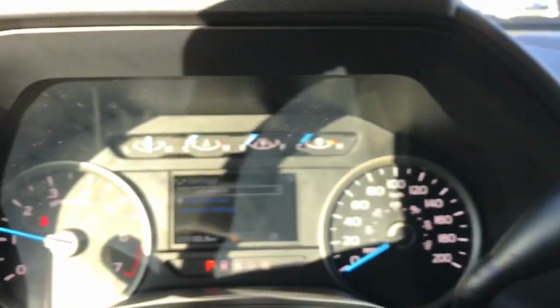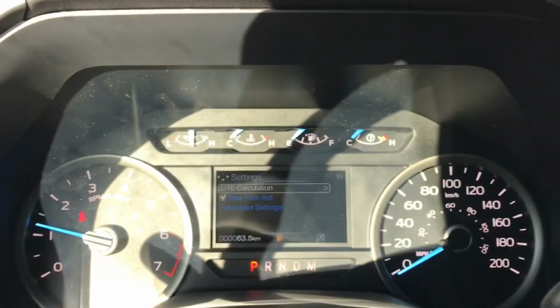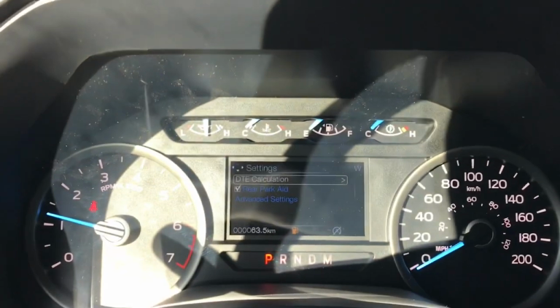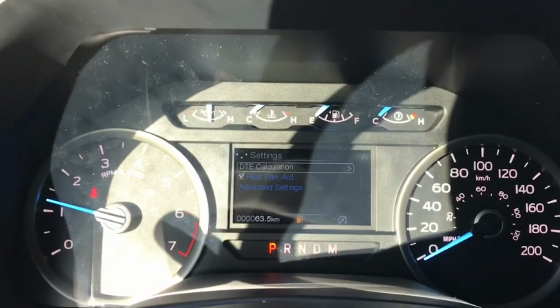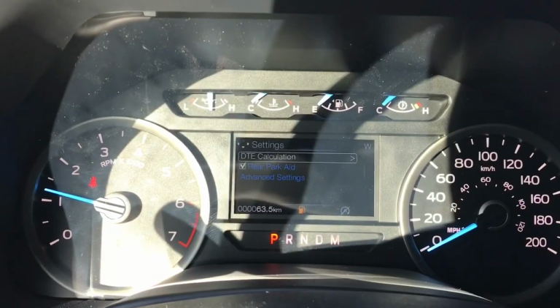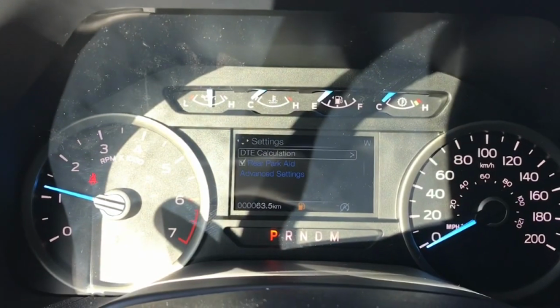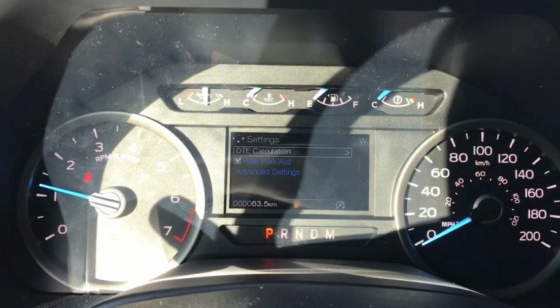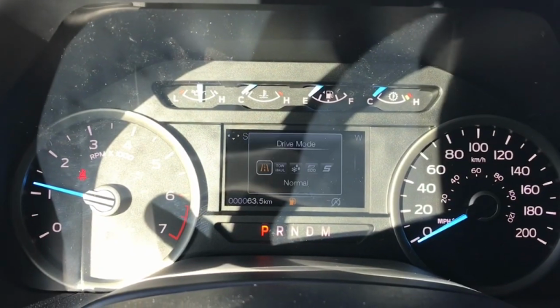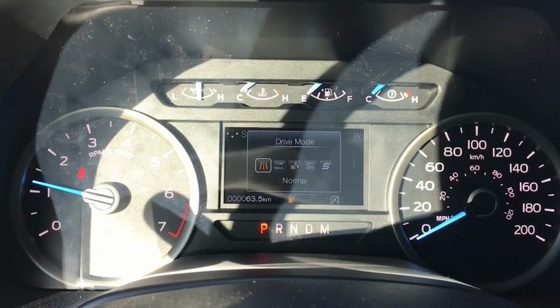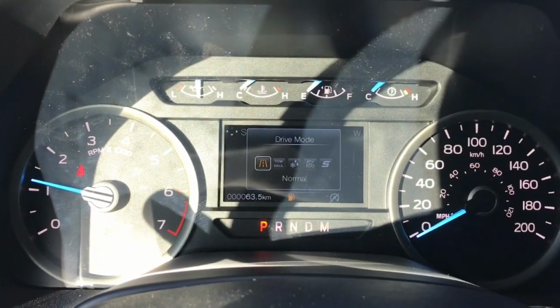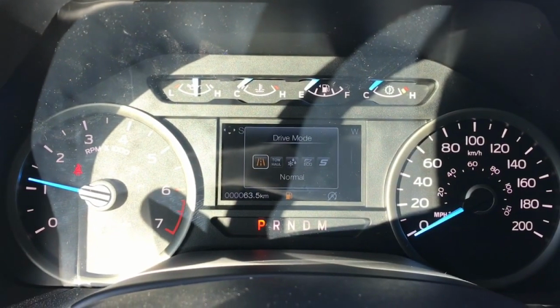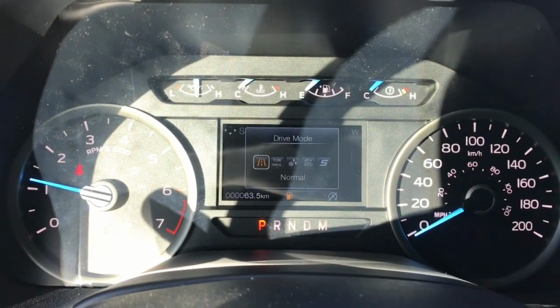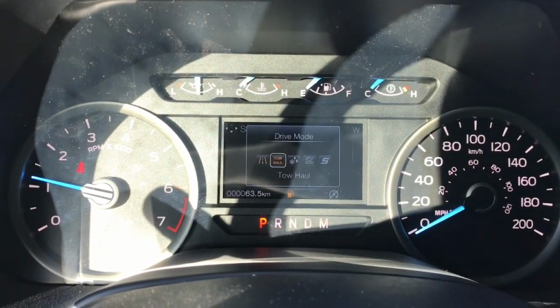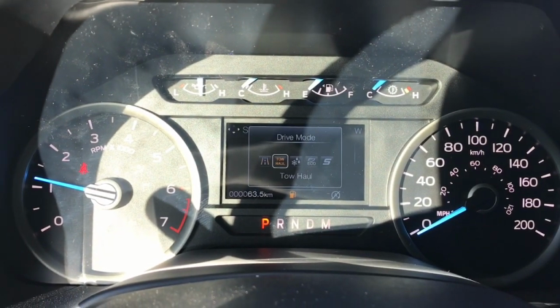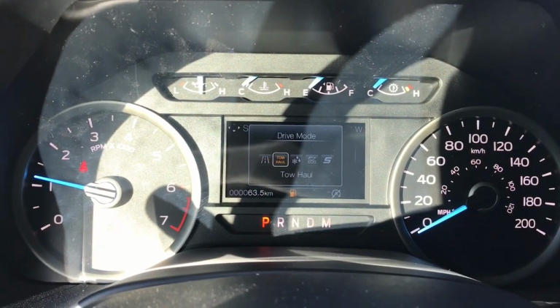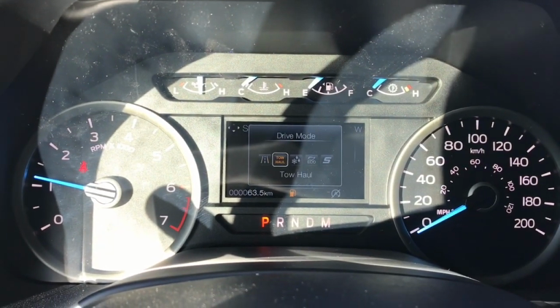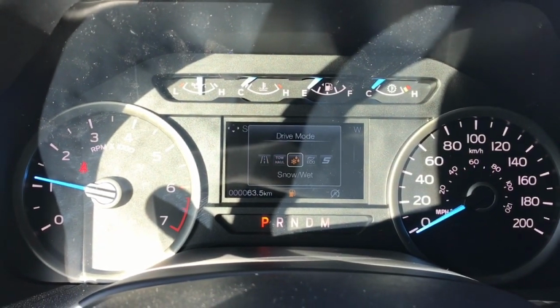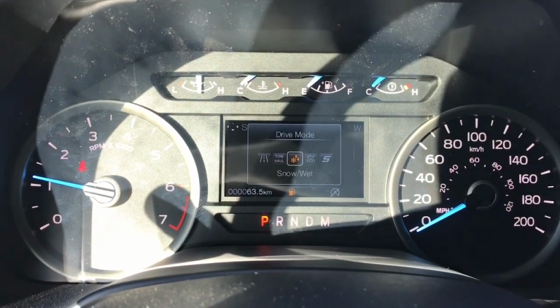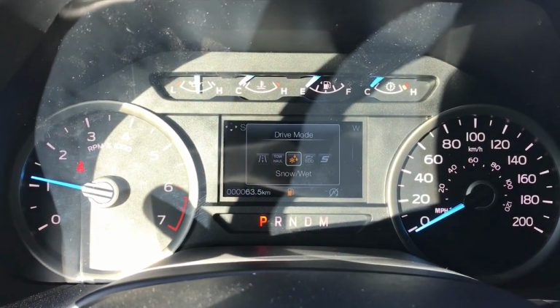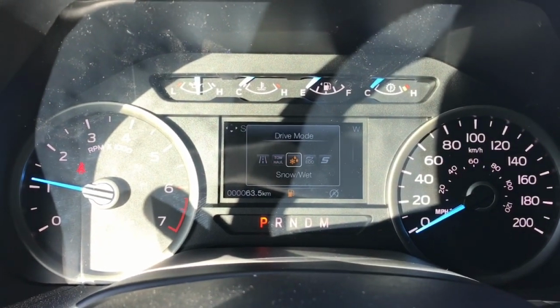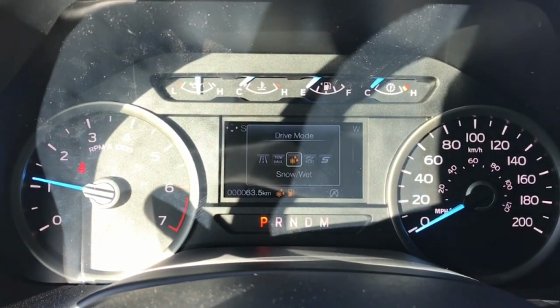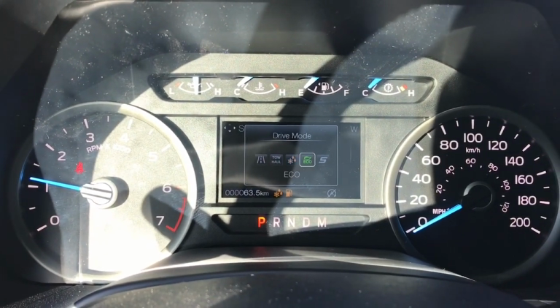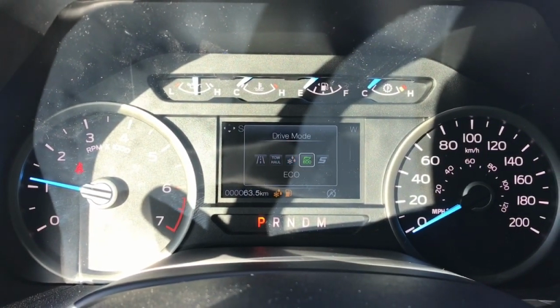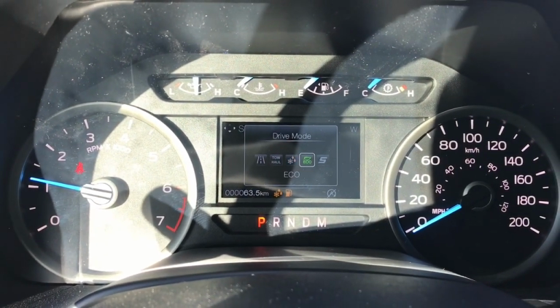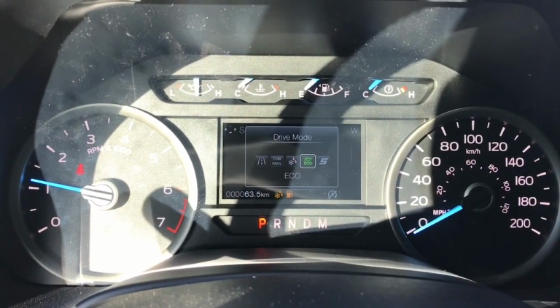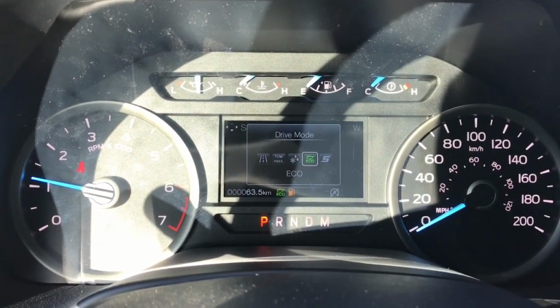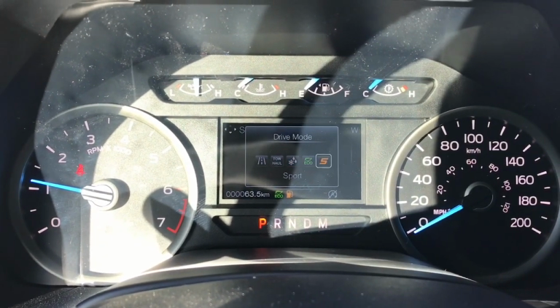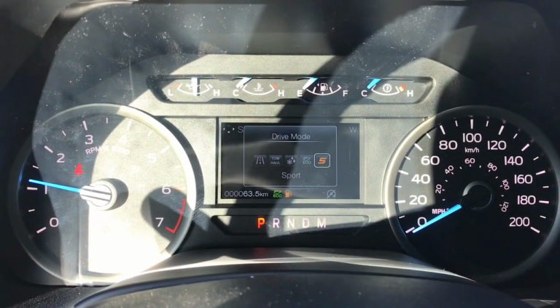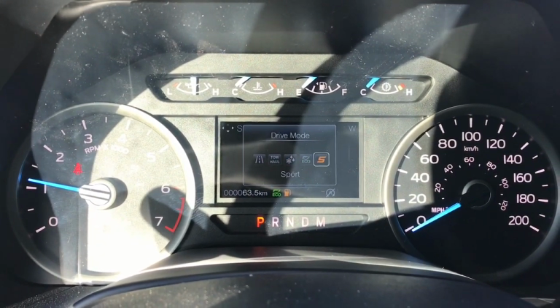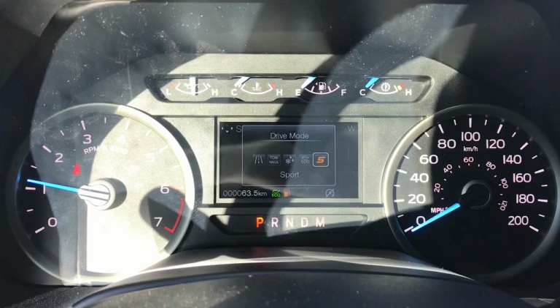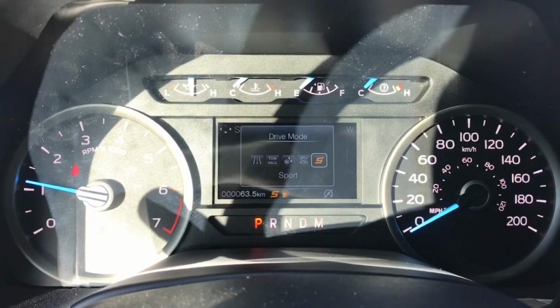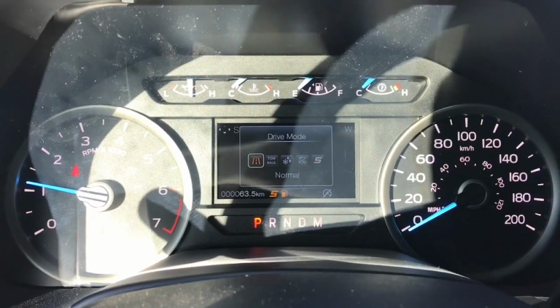Pressing that button you'll see the display on the dash. You can cycle between normal, tow/haul, snow/wet, as well as eco and sport.